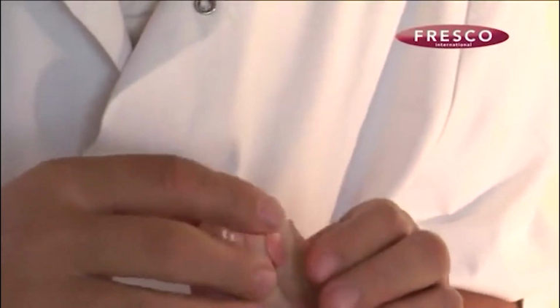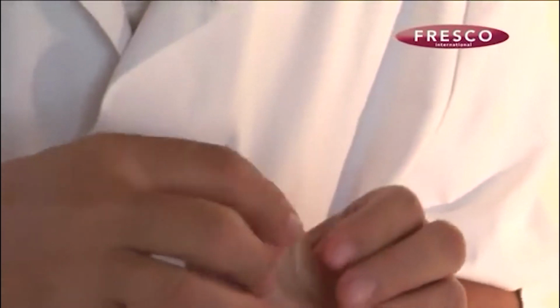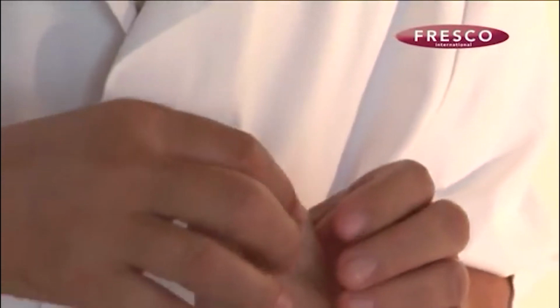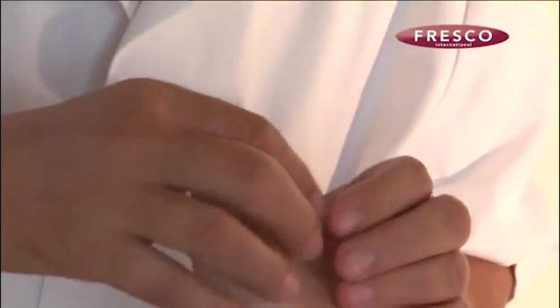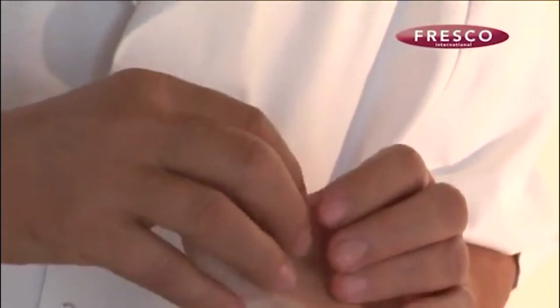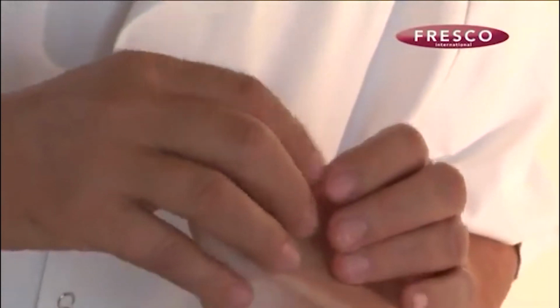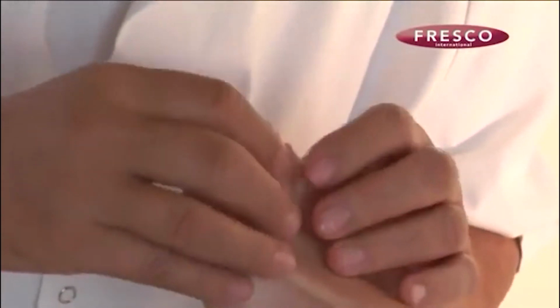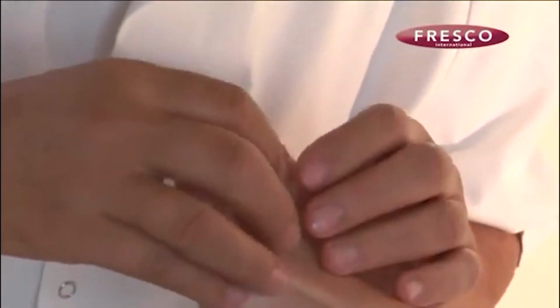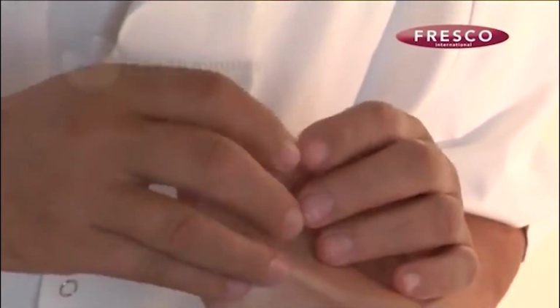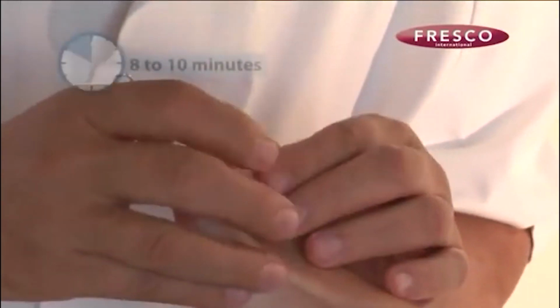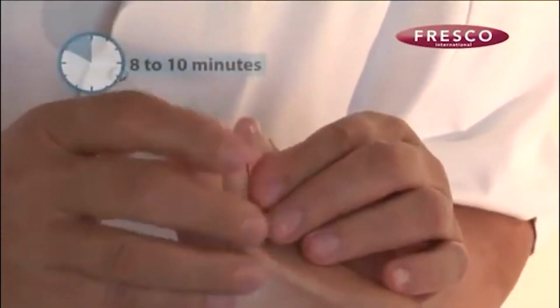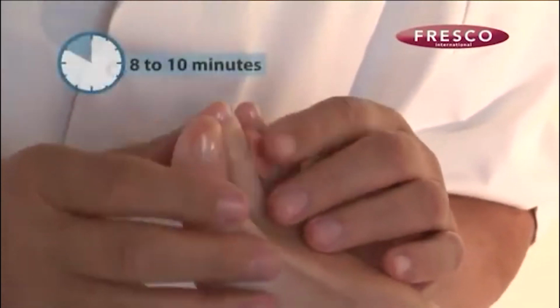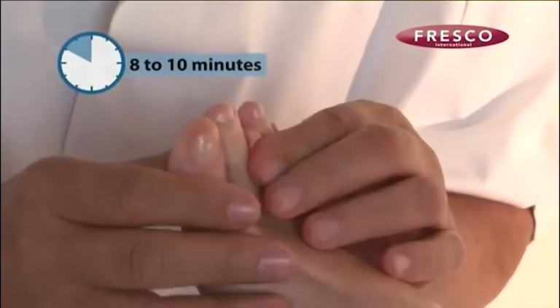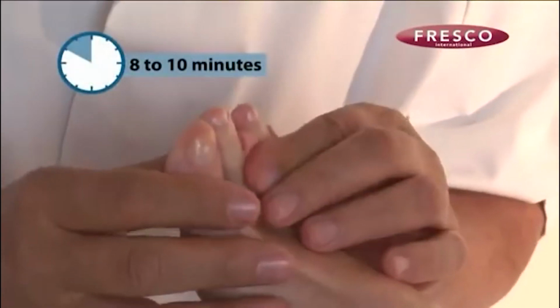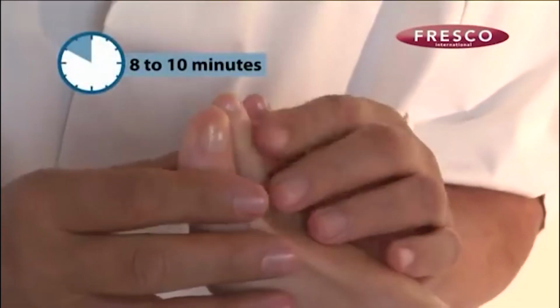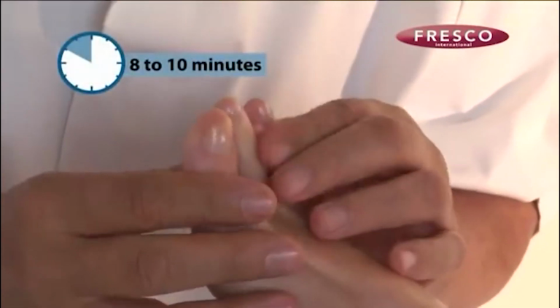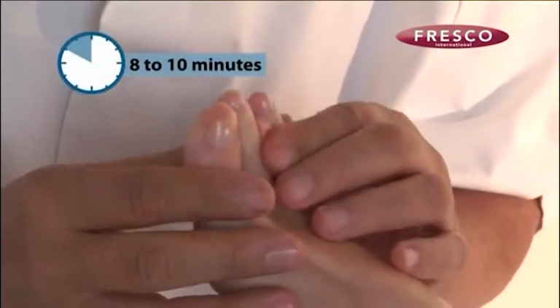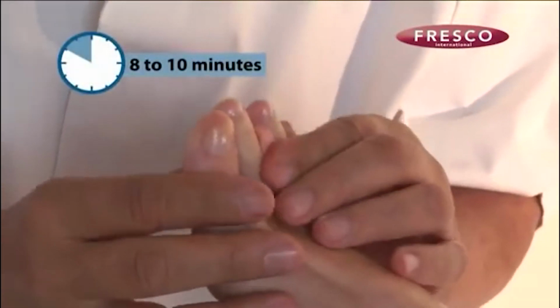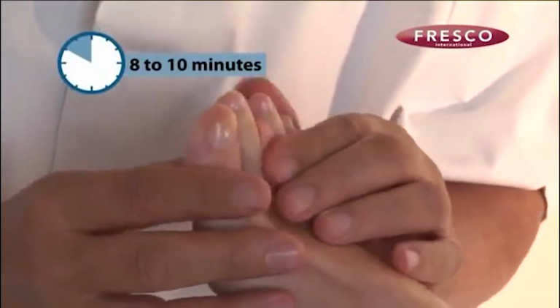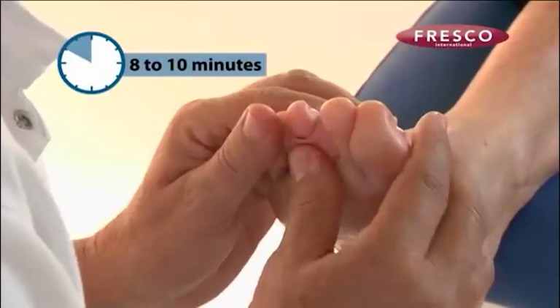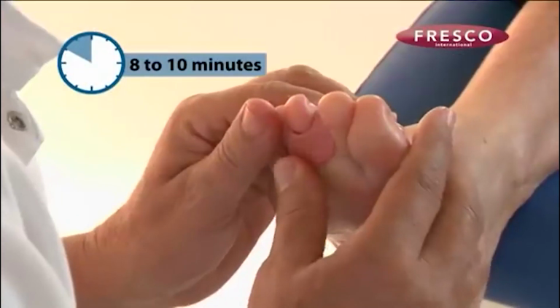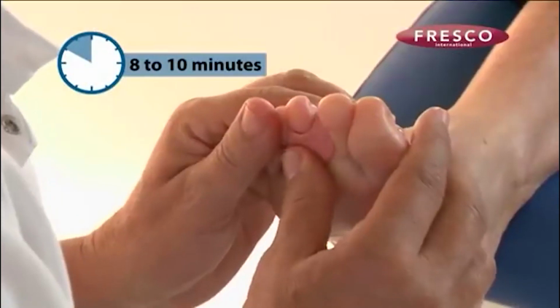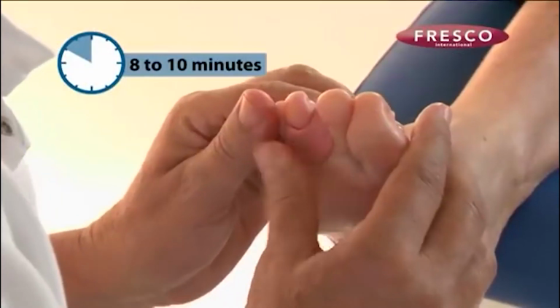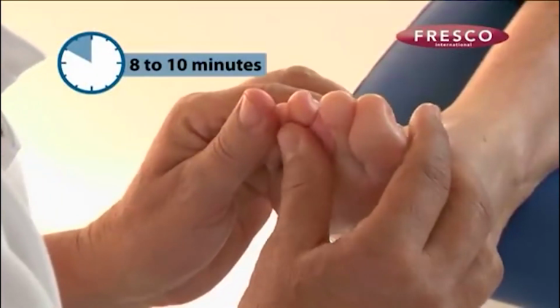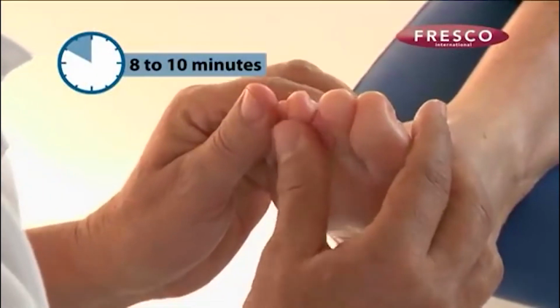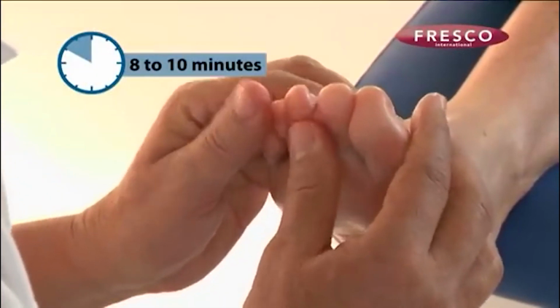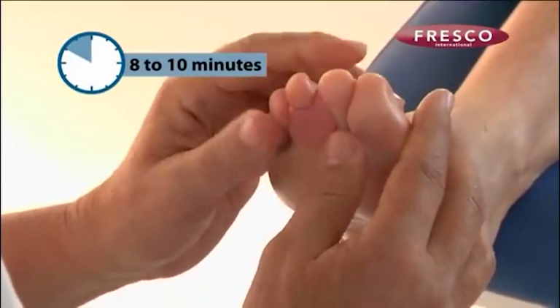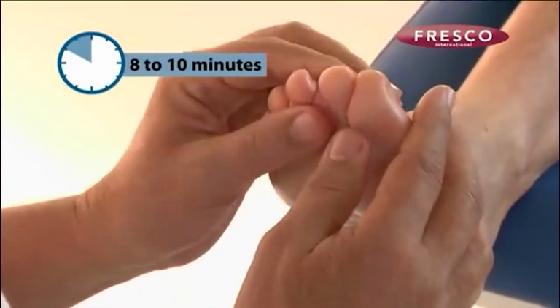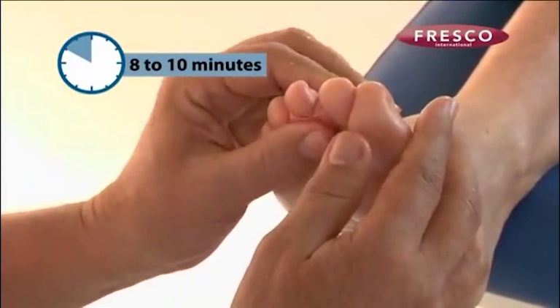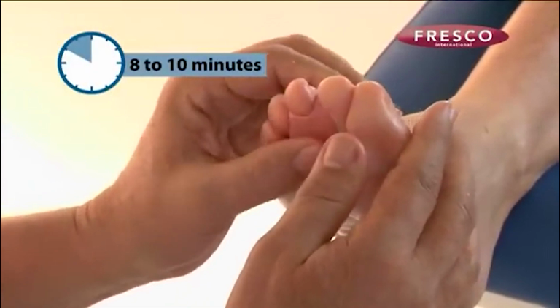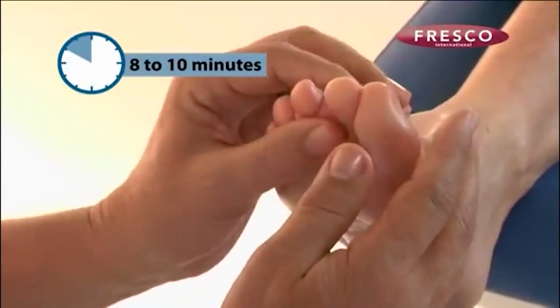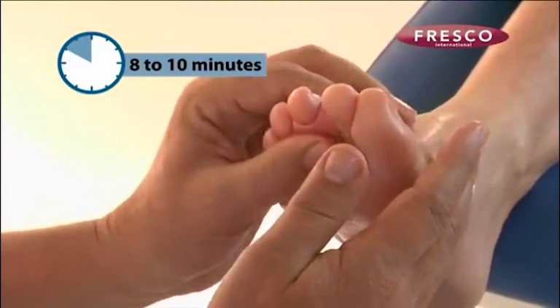After this process, you must wait 8 or 10 minutes before the silicon acquires its maximum elasticity and sponginess.